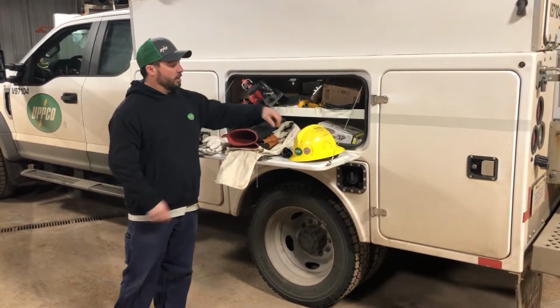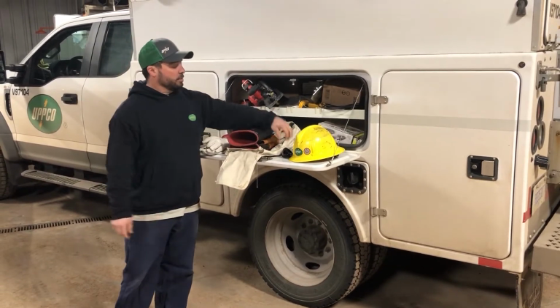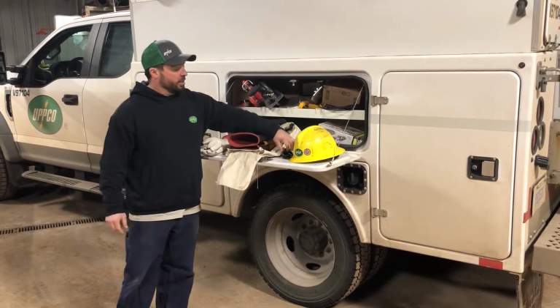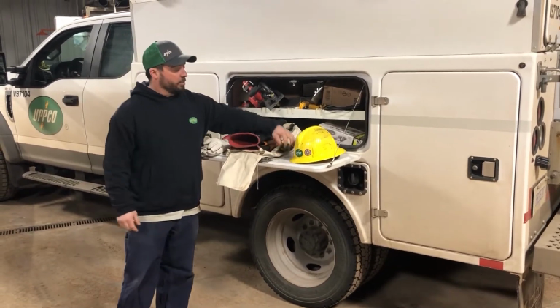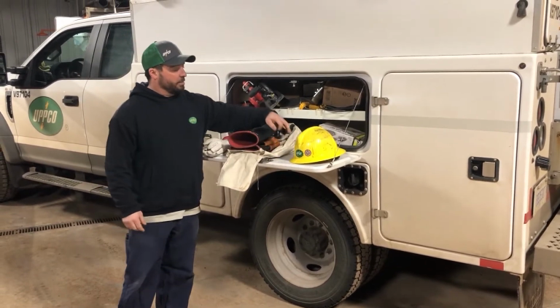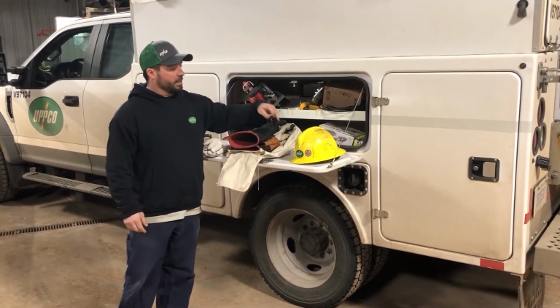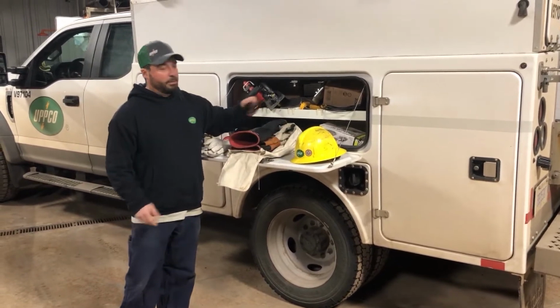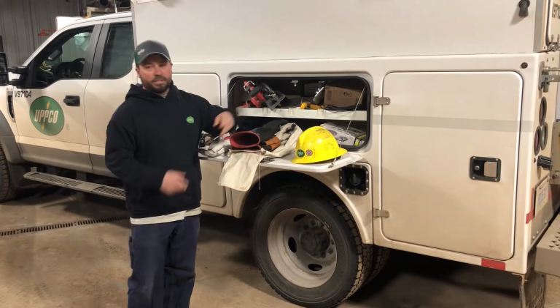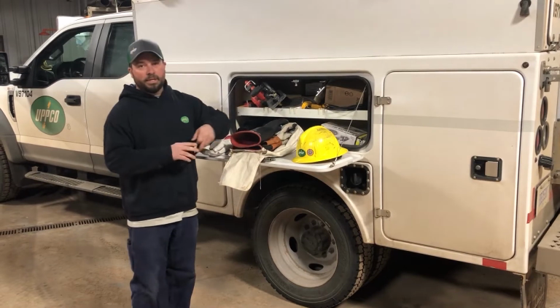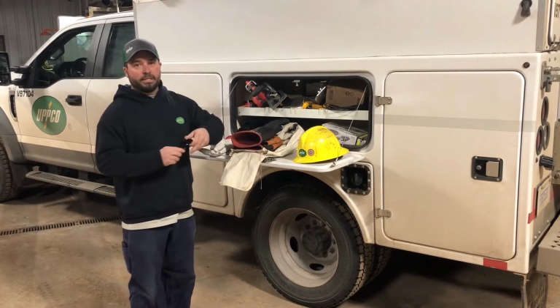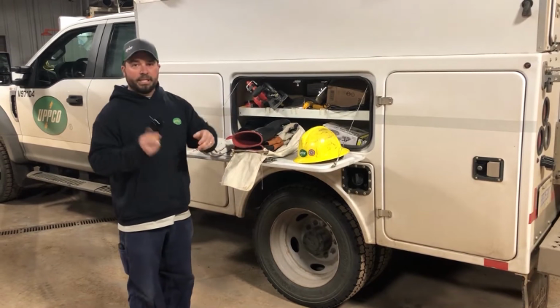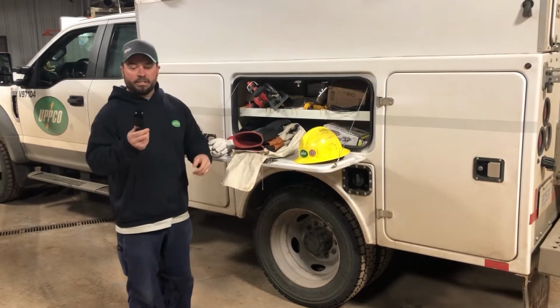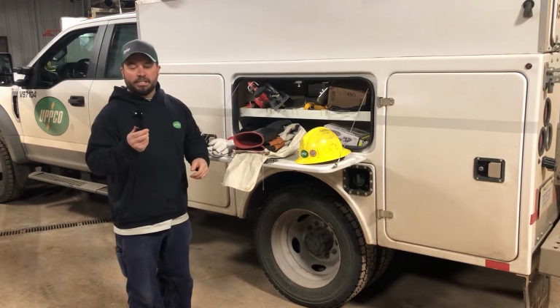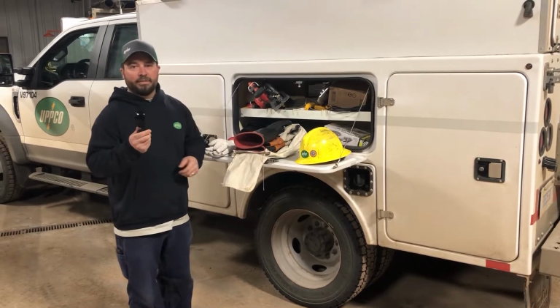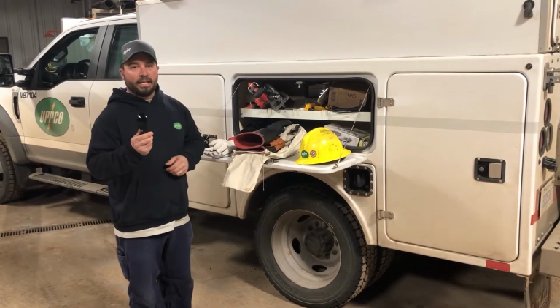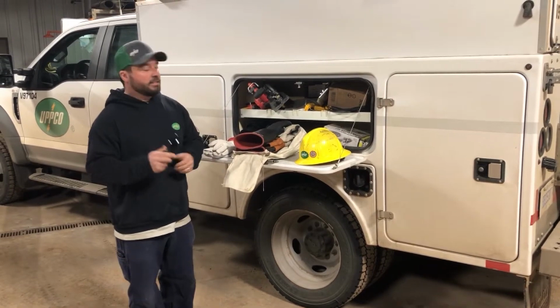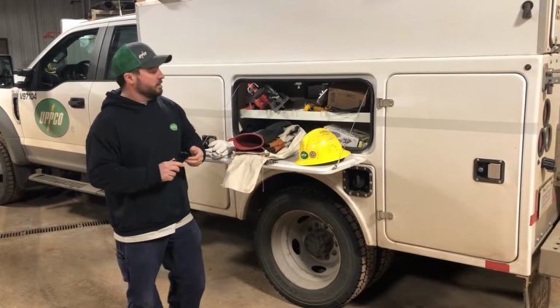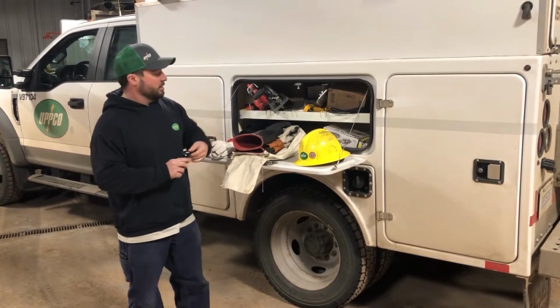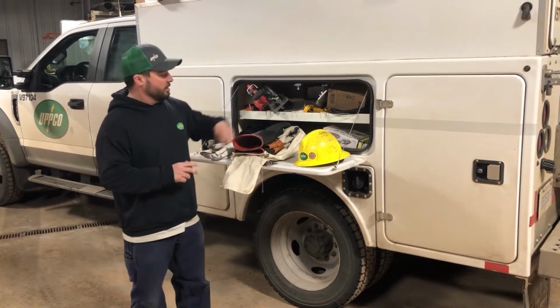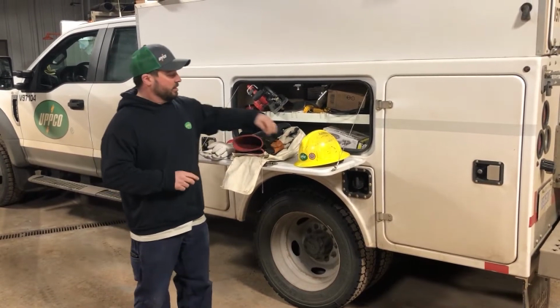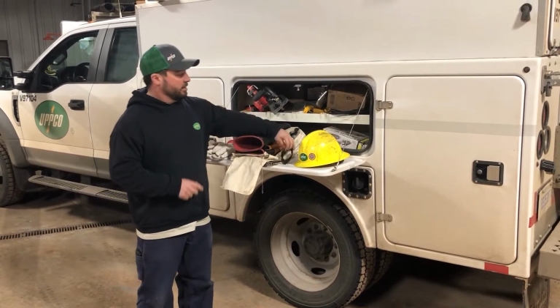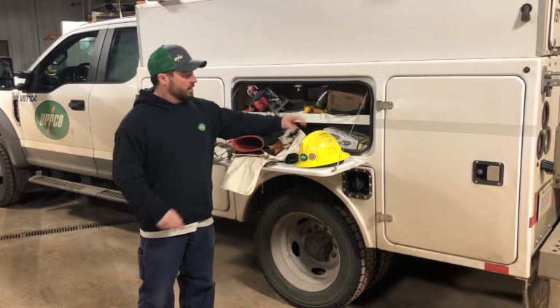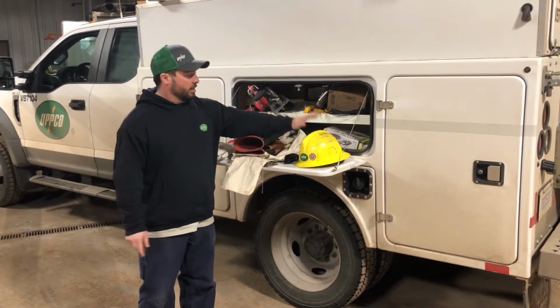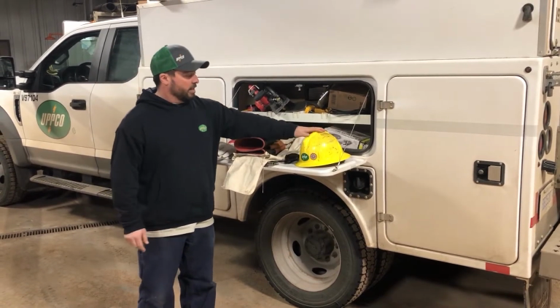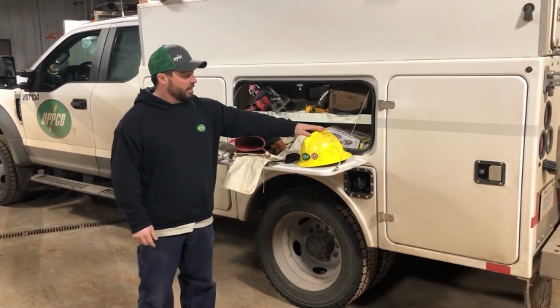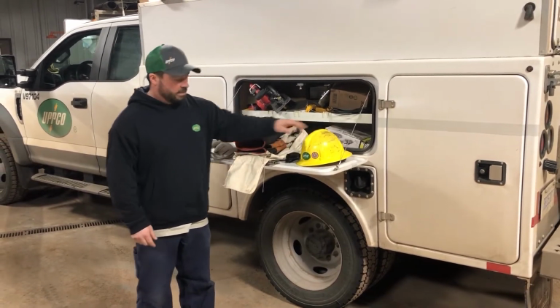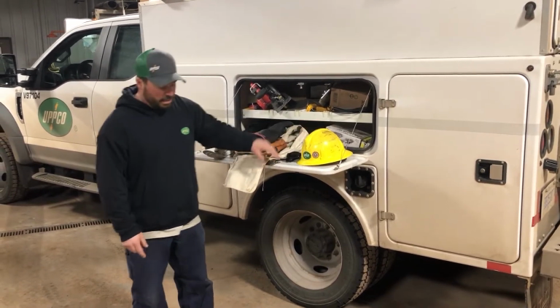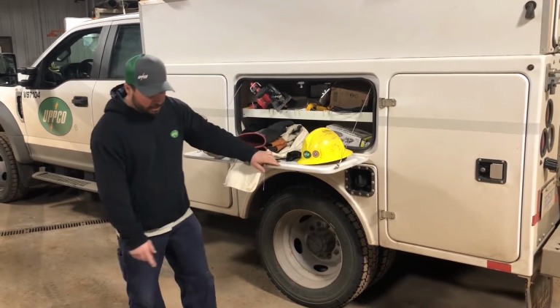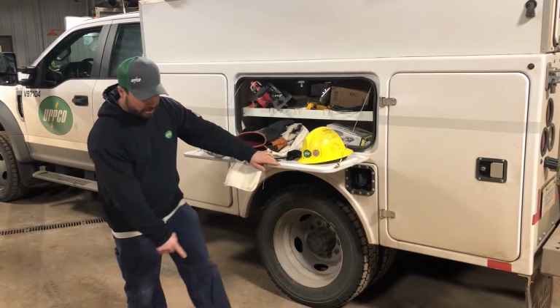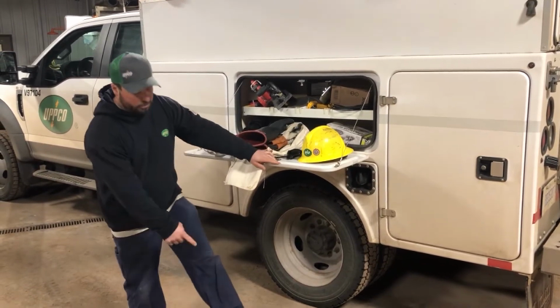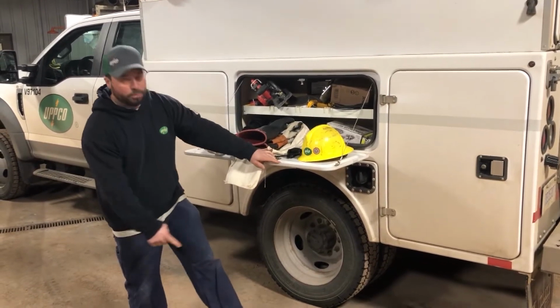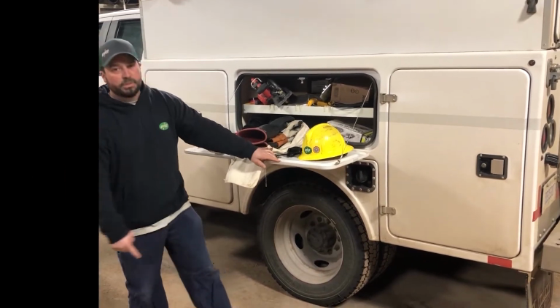Also part of our PPE that we must wear in a substation are safety glasses, hard hats, and steel toe boots.